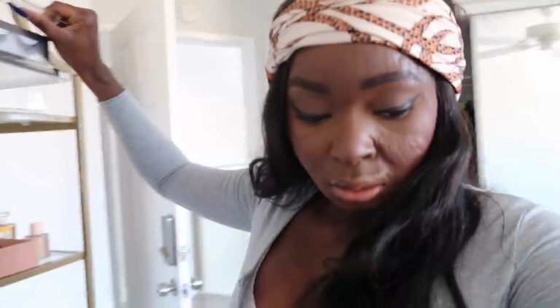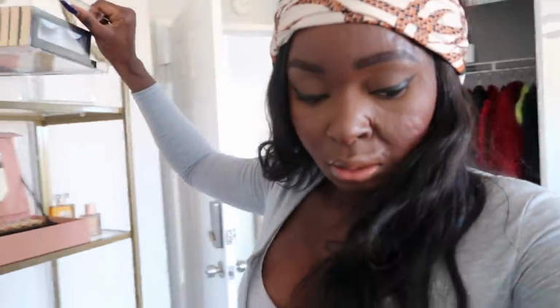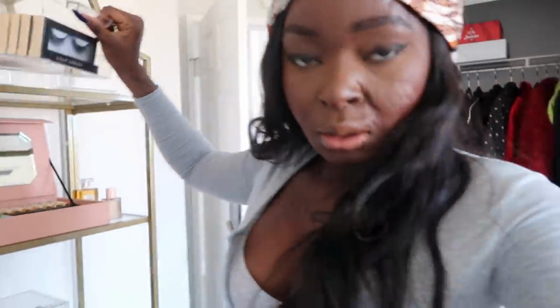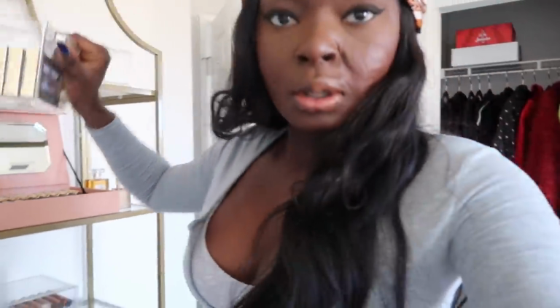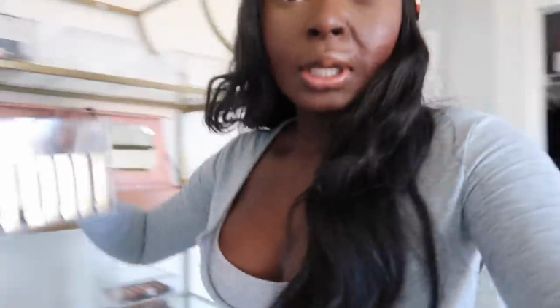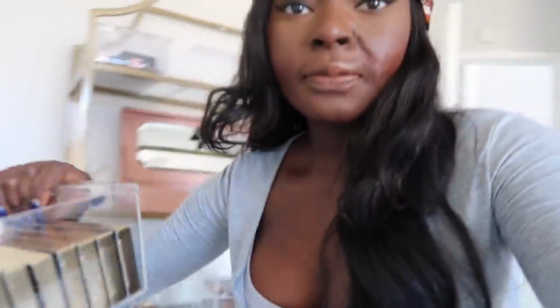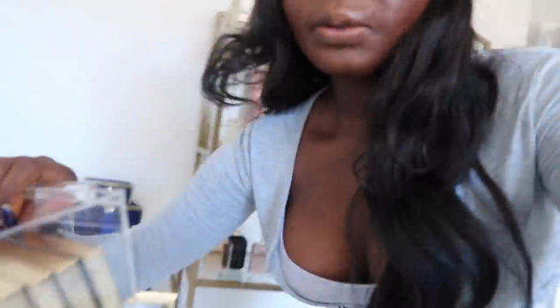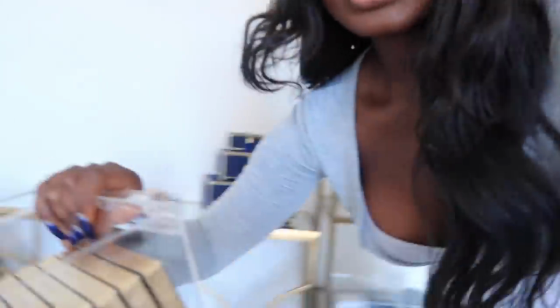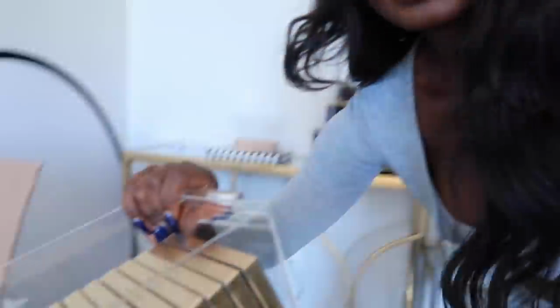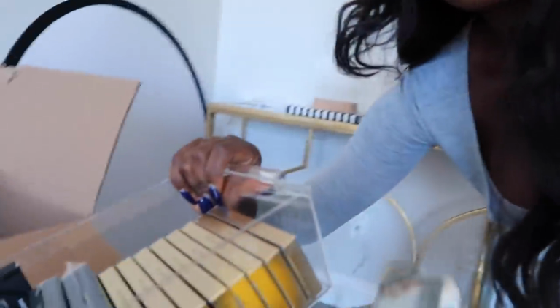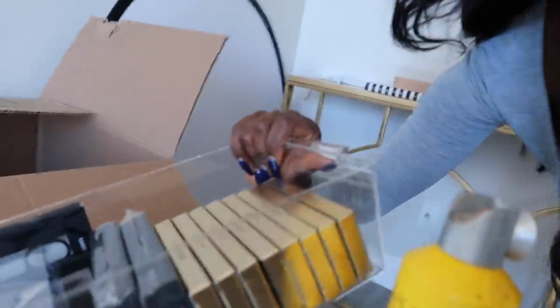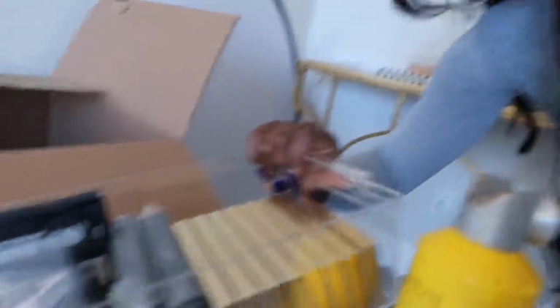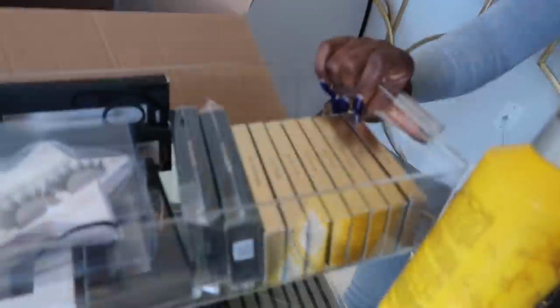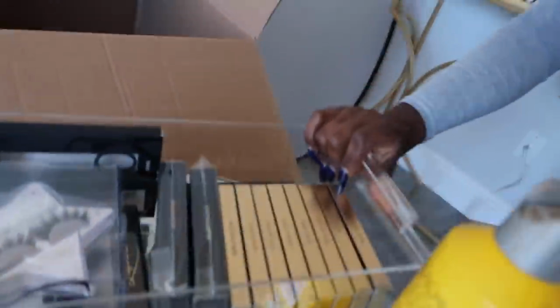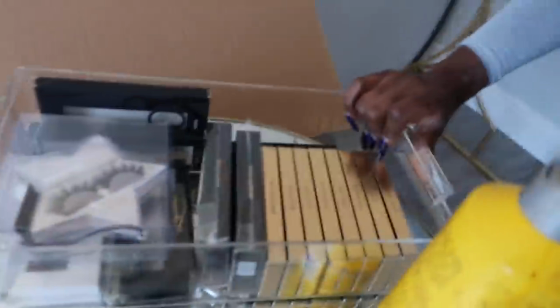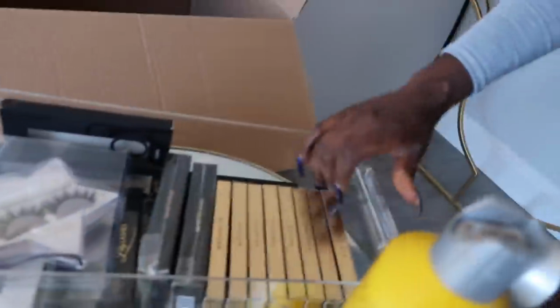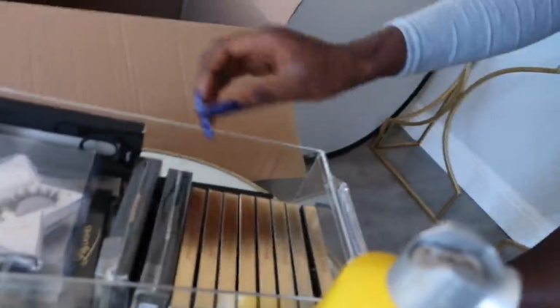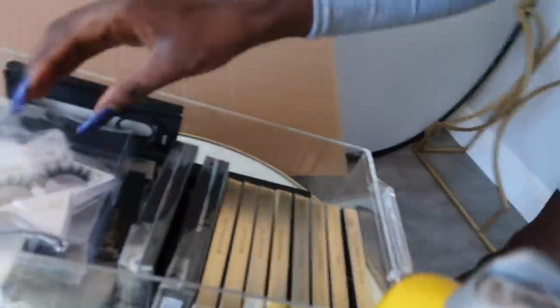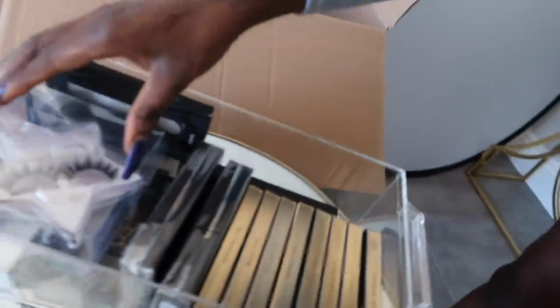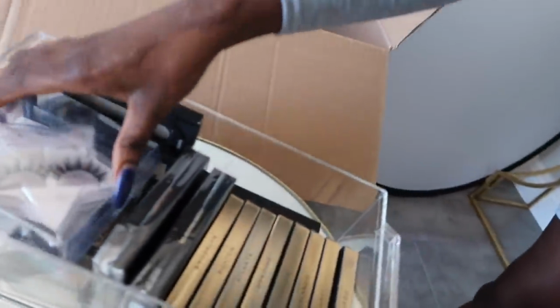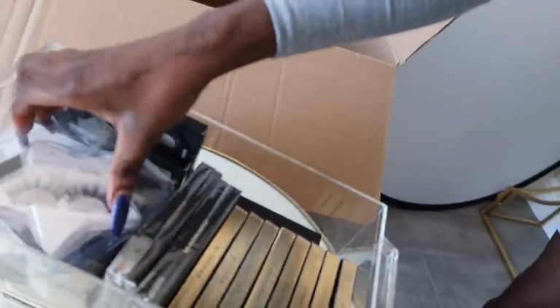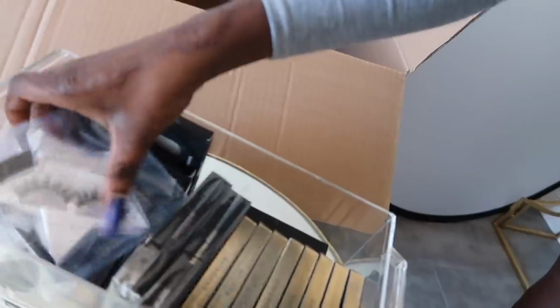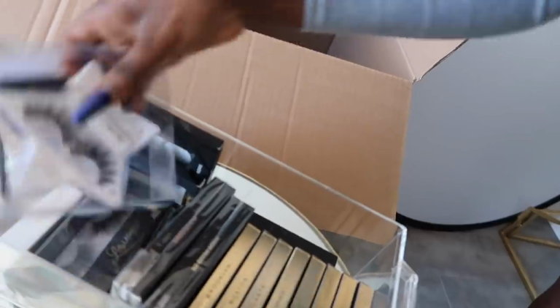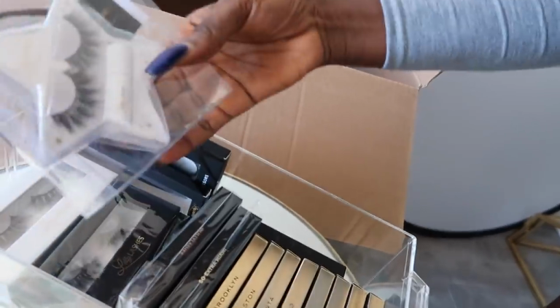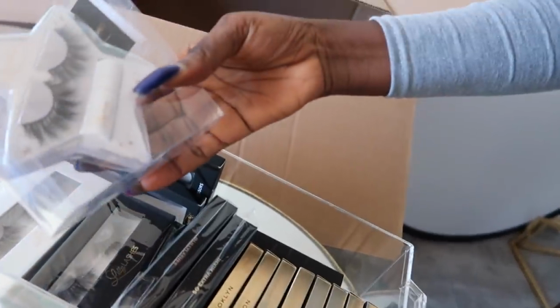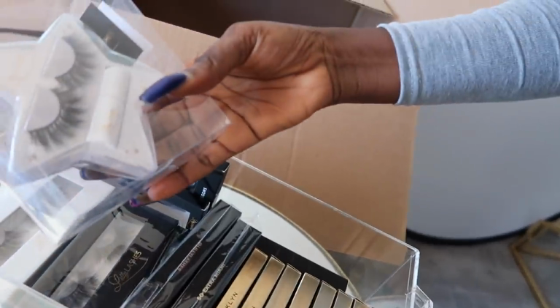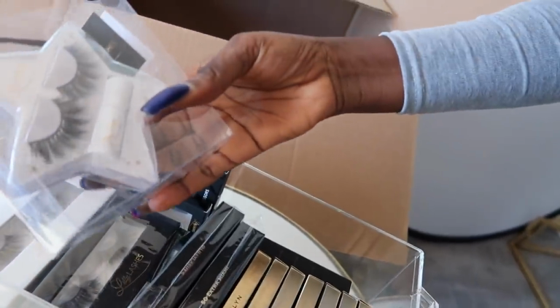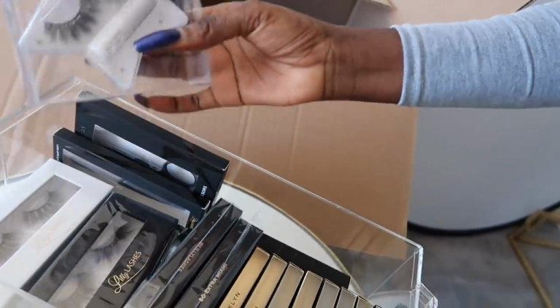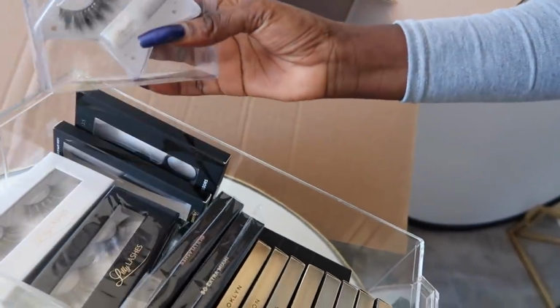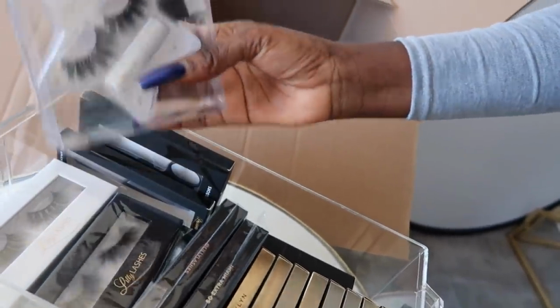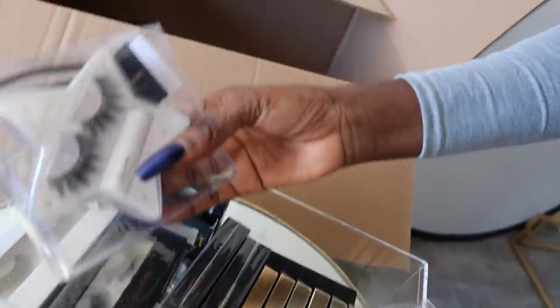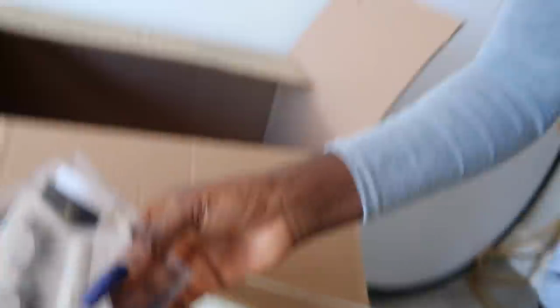I got some lashes — Lily Lashes — oh my god, these are so cute. I think I'm gonna wear these today.